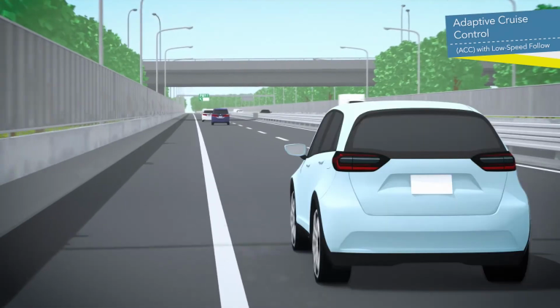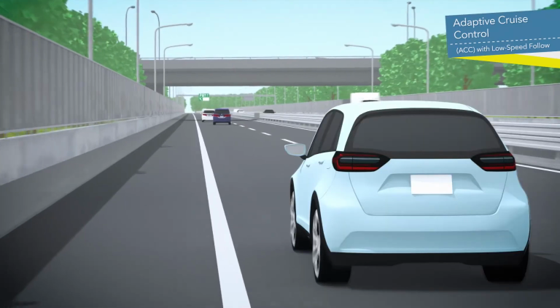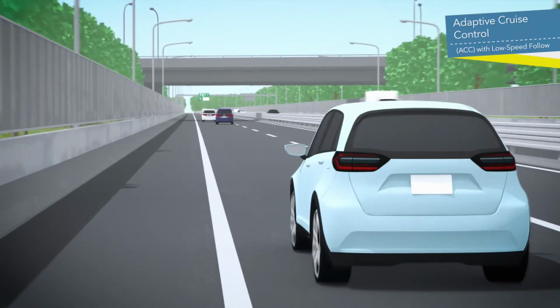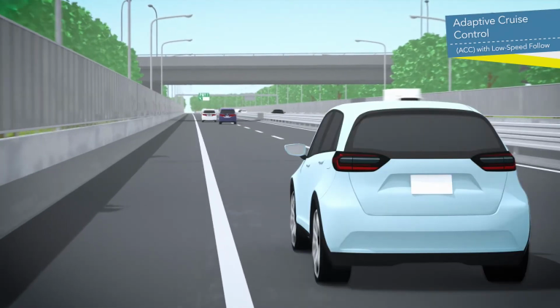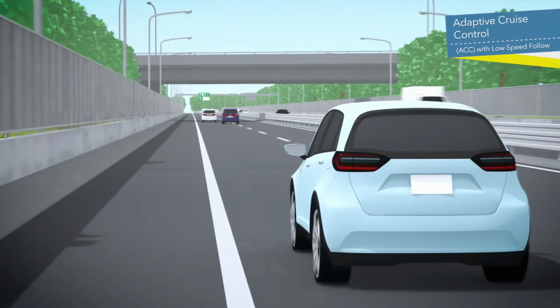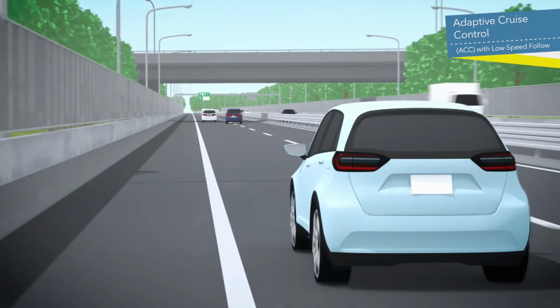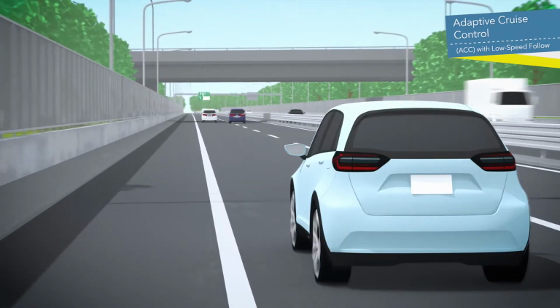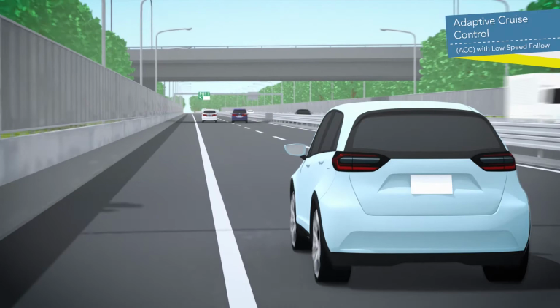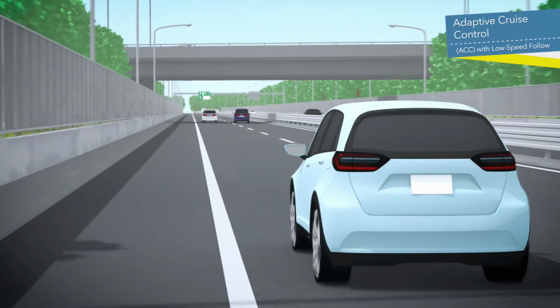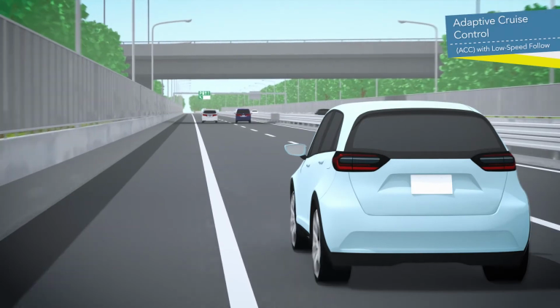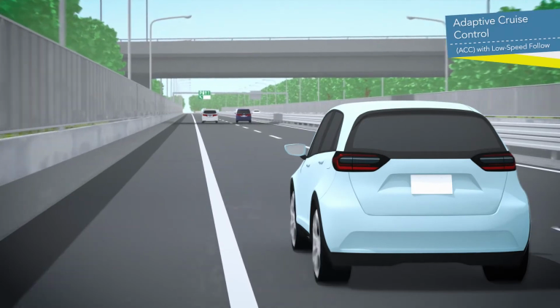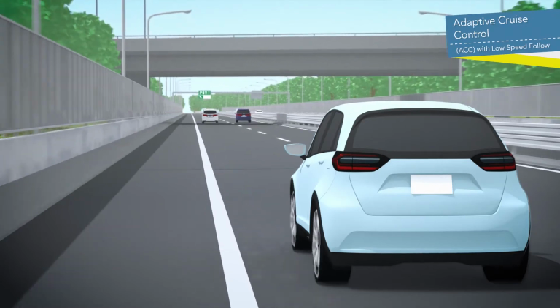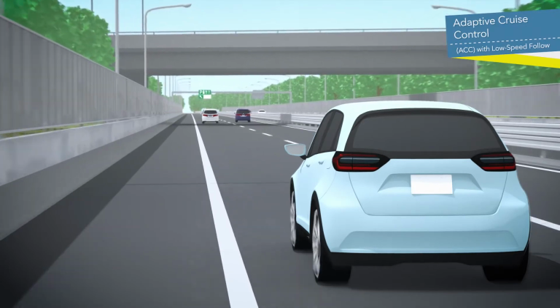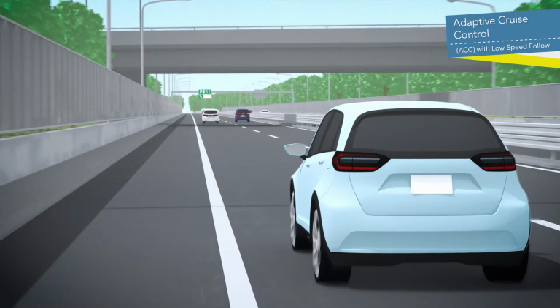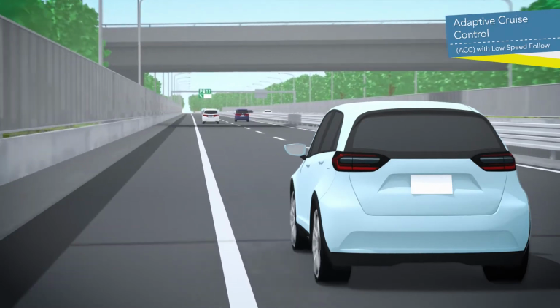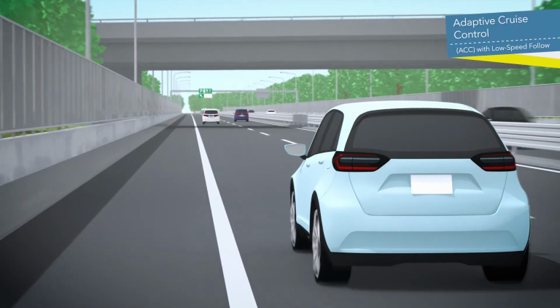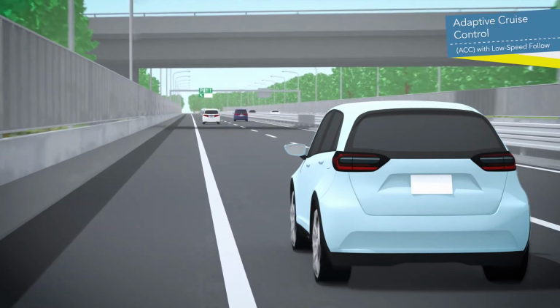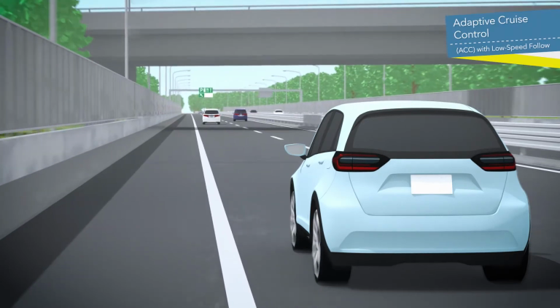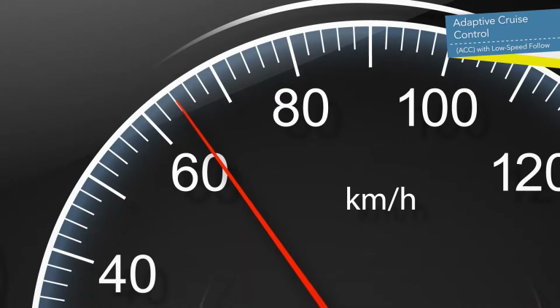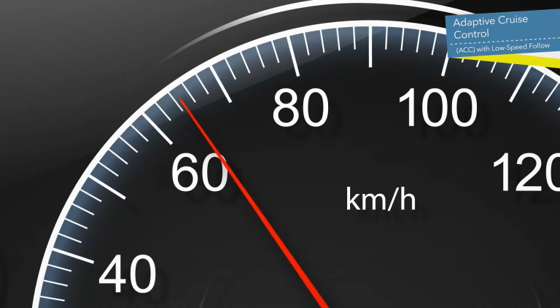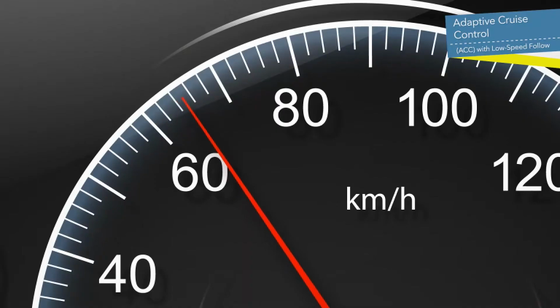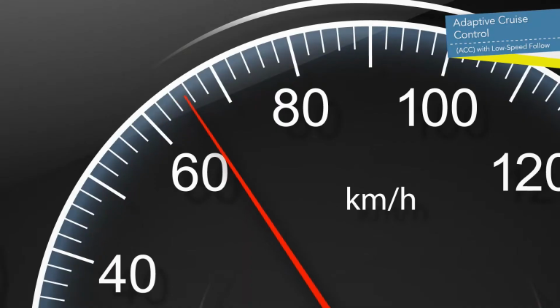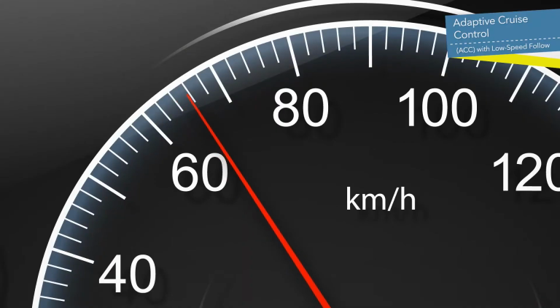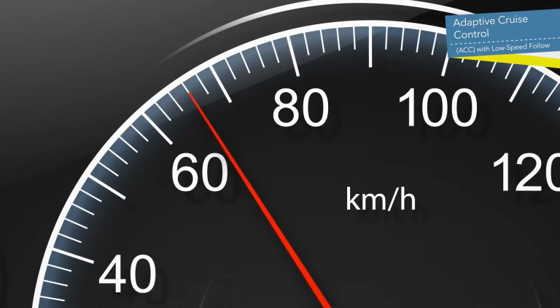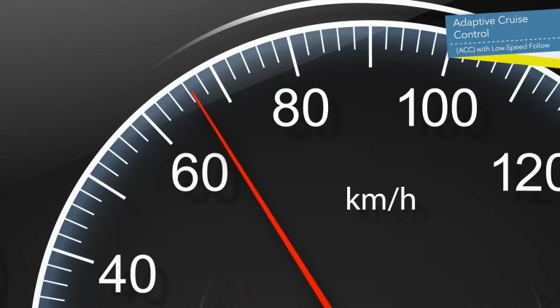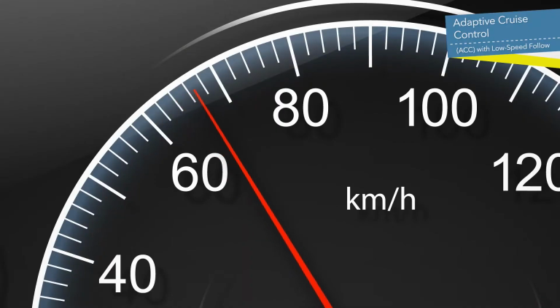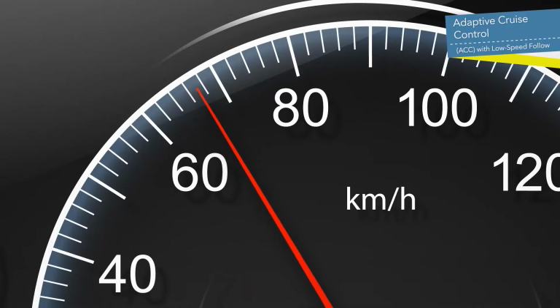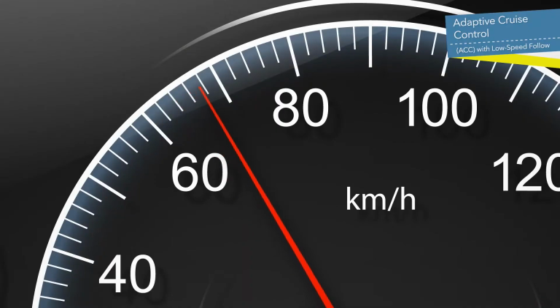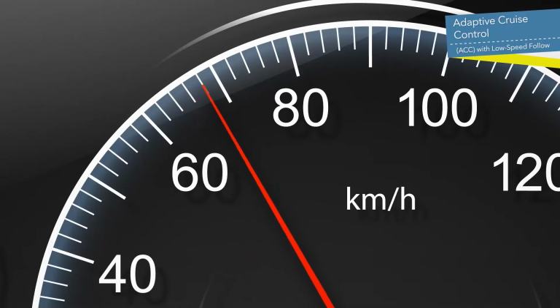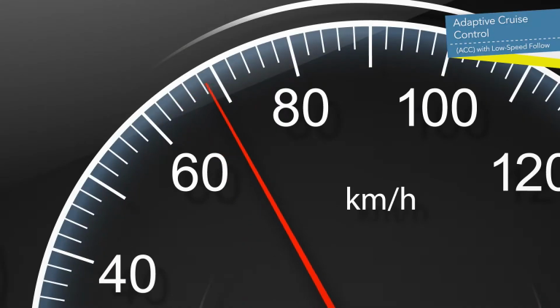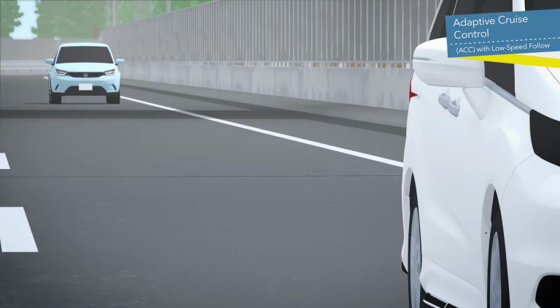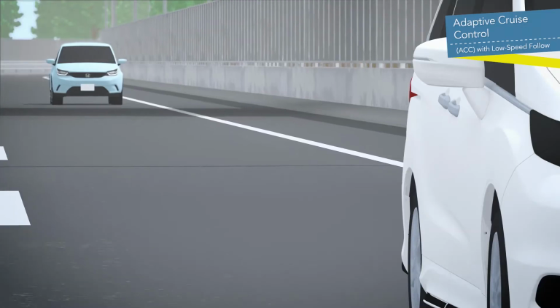When the preceding vehicle exits the lane by changing lanes, it accelerates to the set speed.